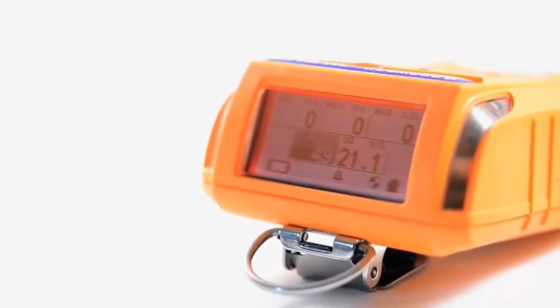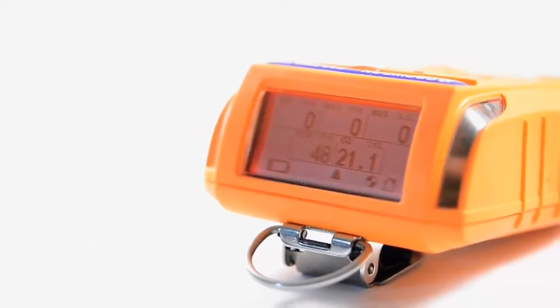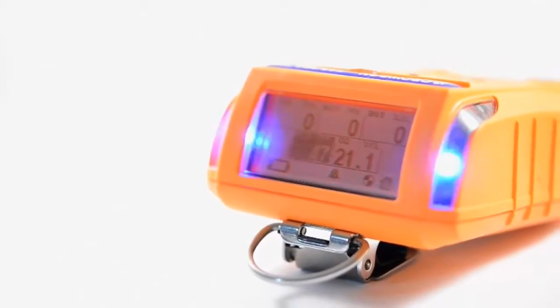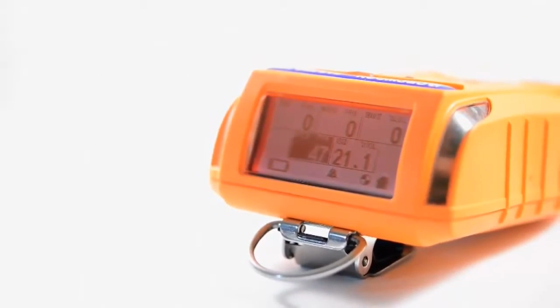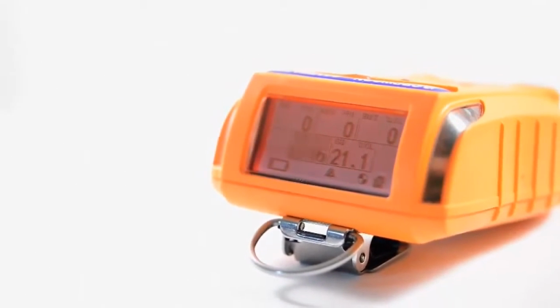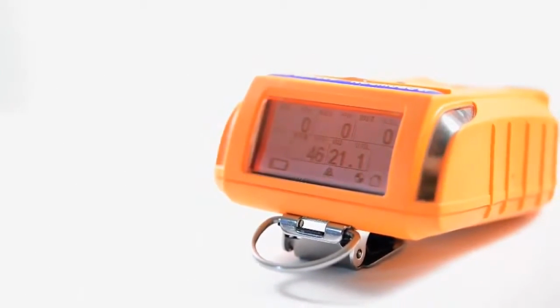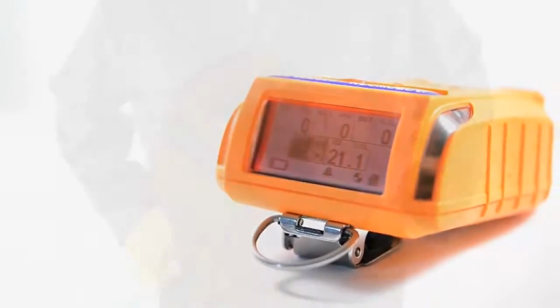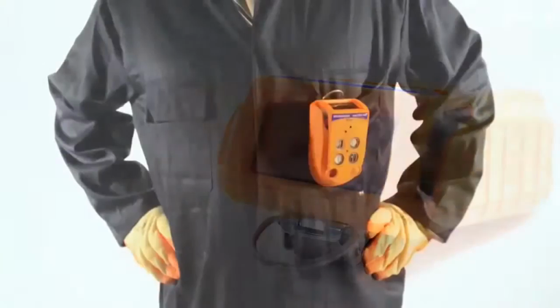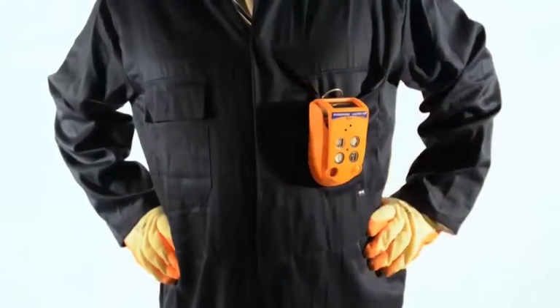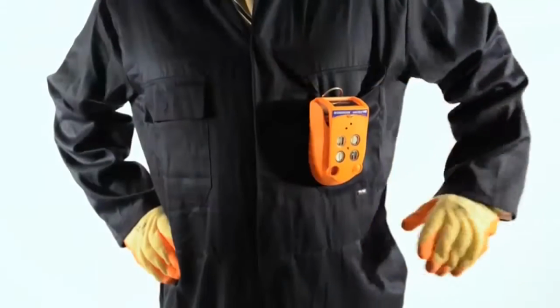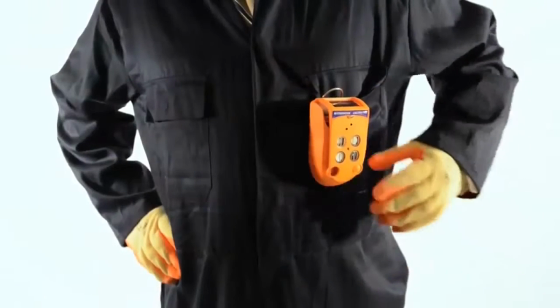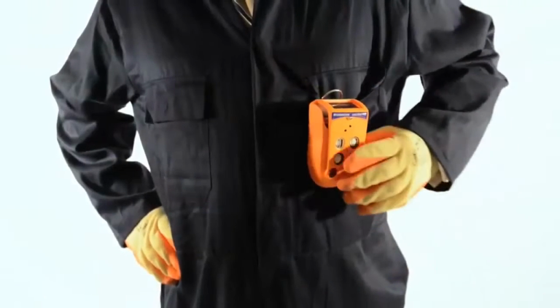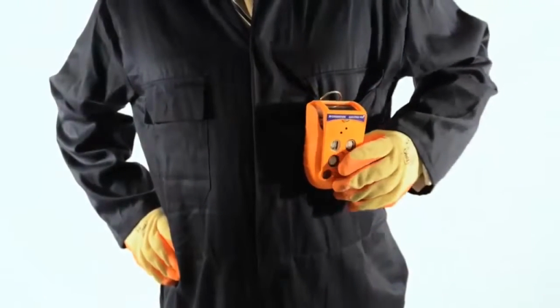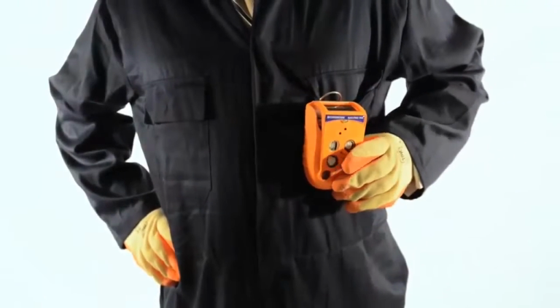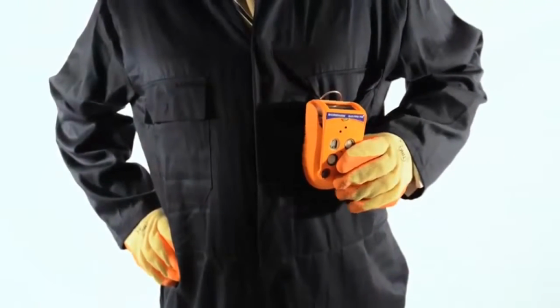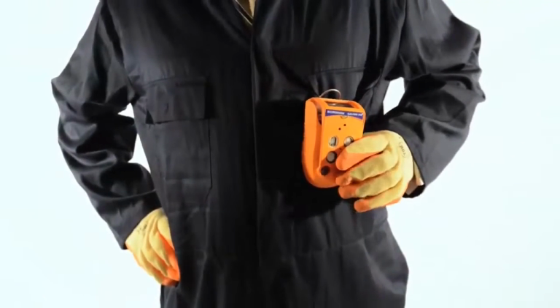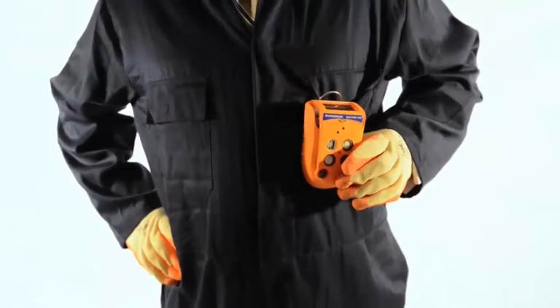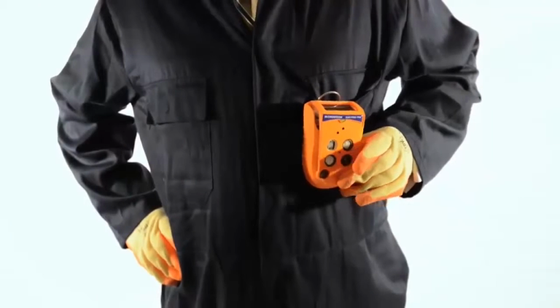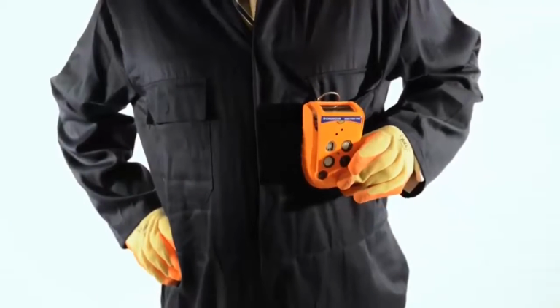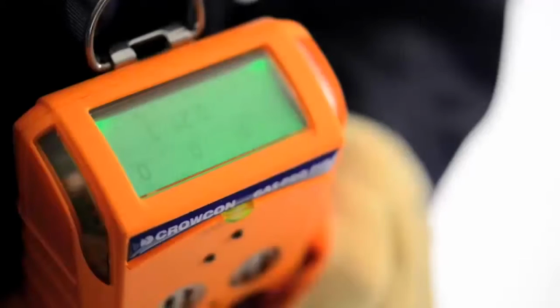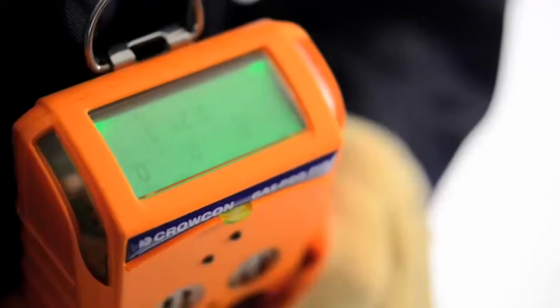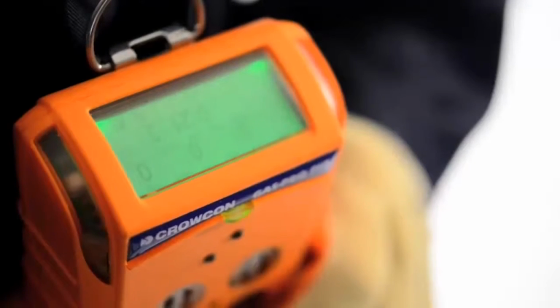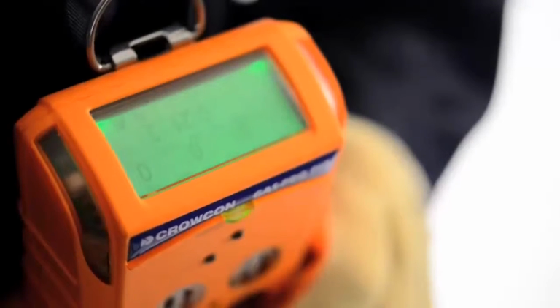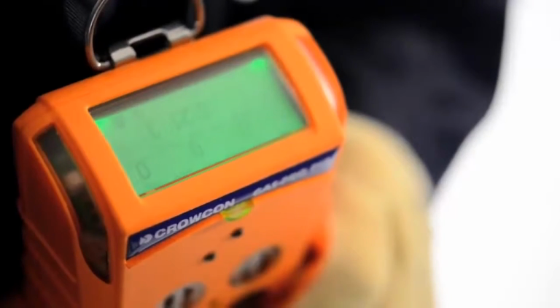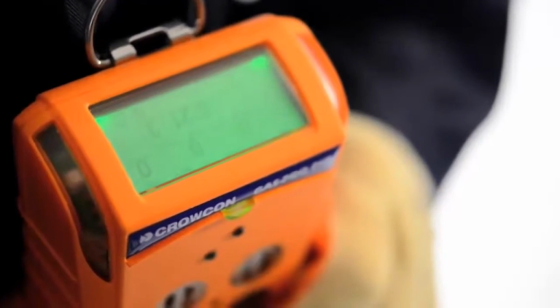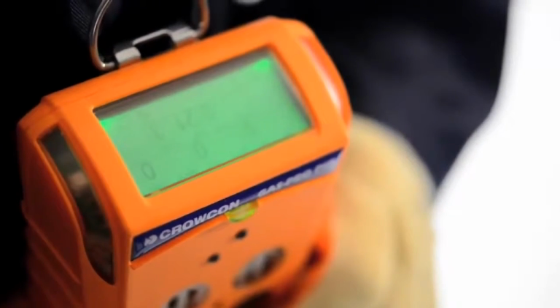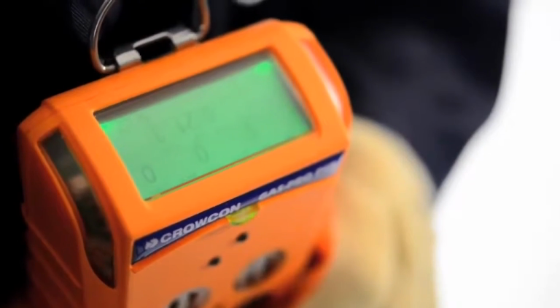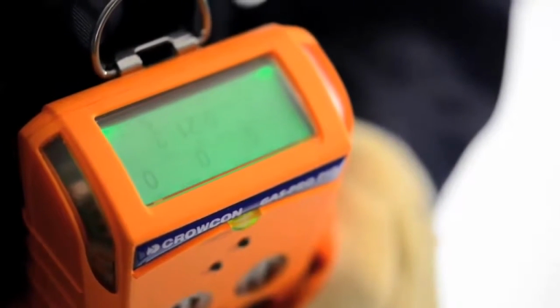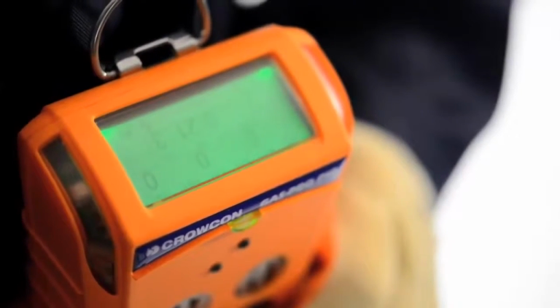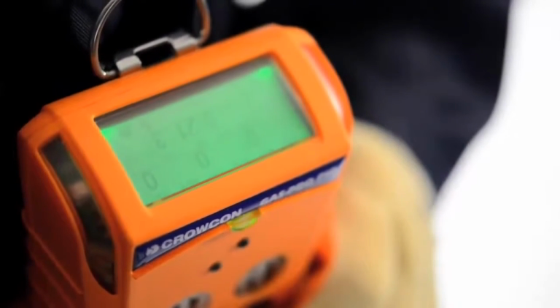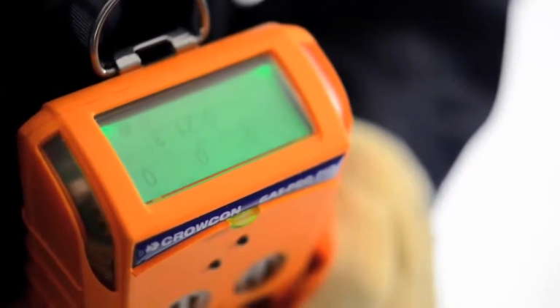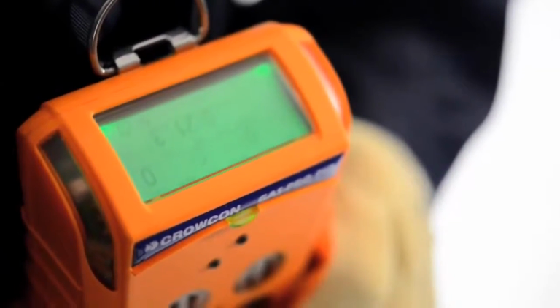The simple single-button operation of GasPro PID reduces the training time and allows easy use even when wearing gloves.